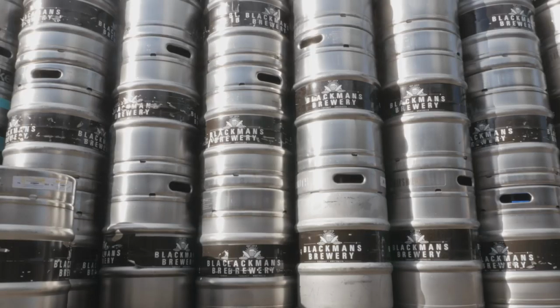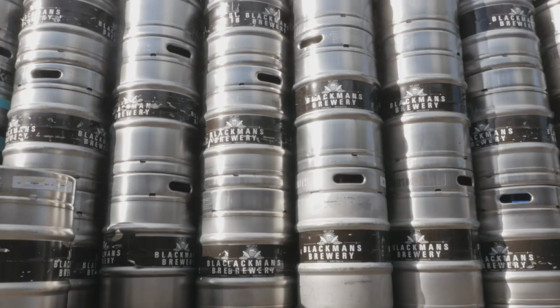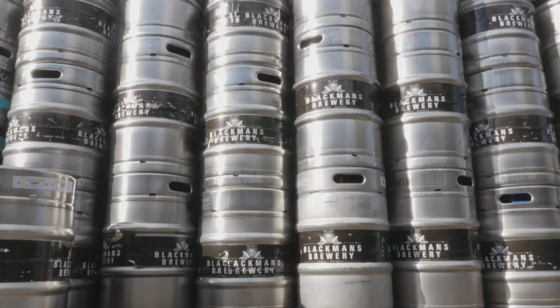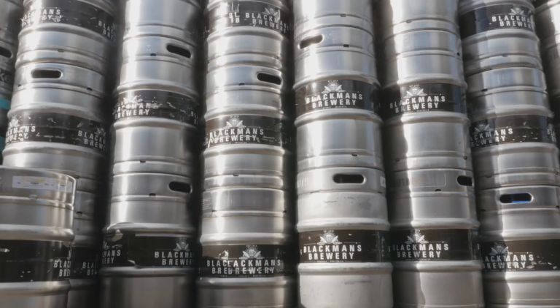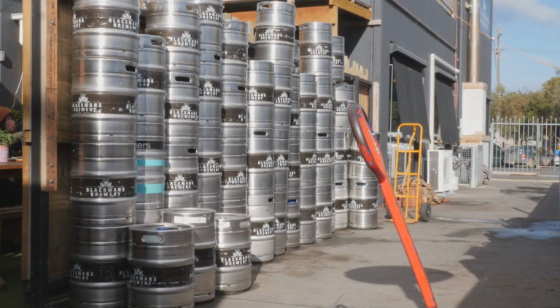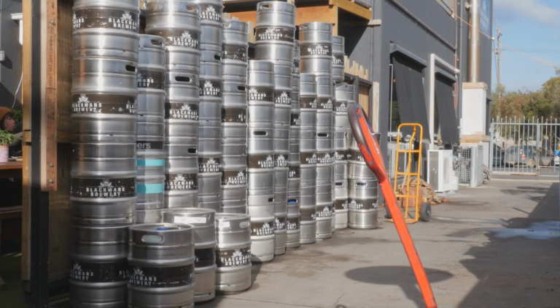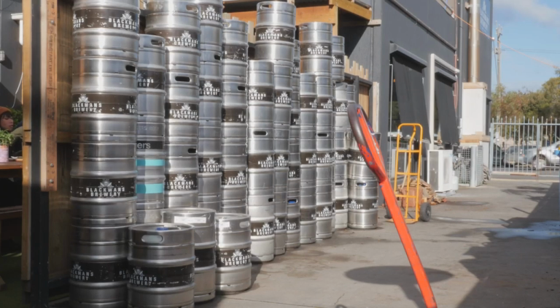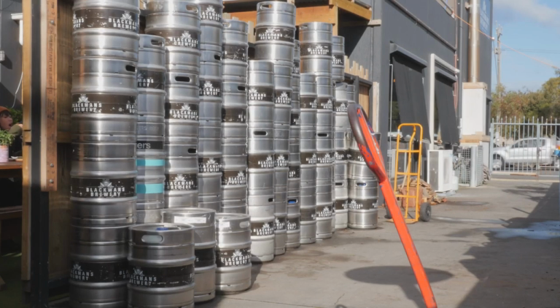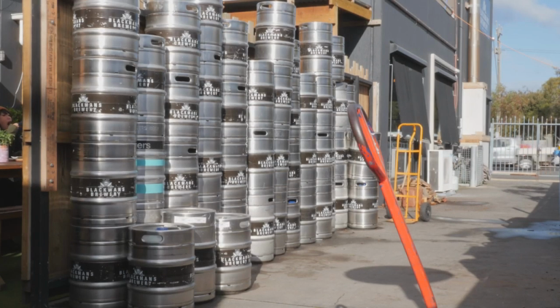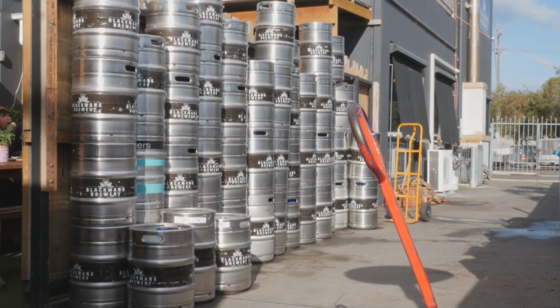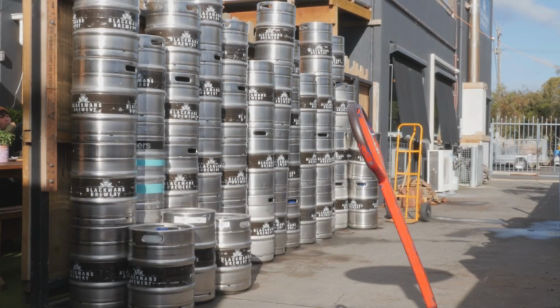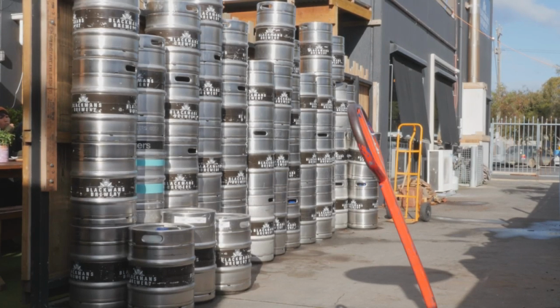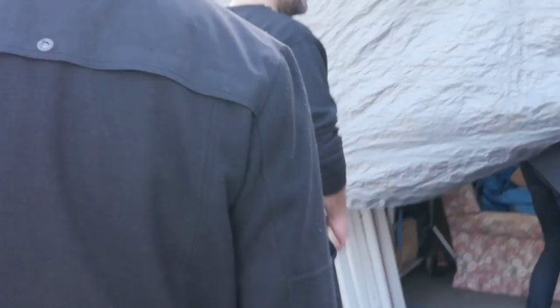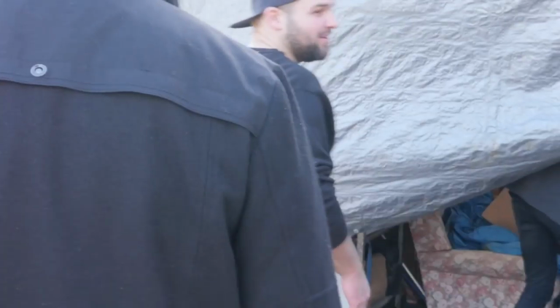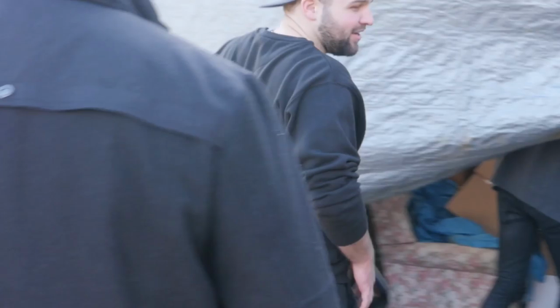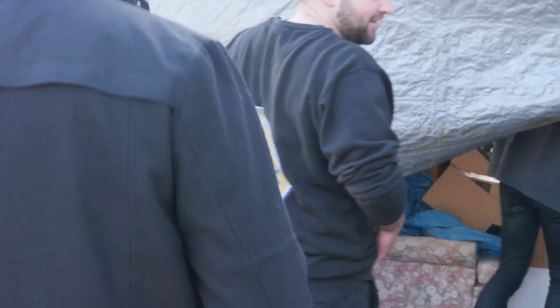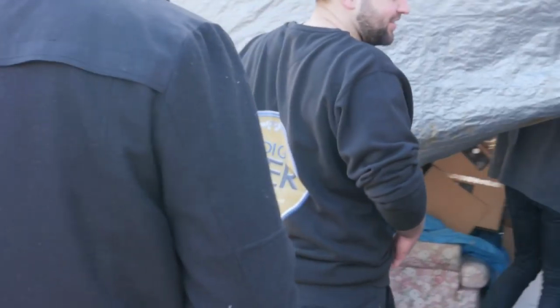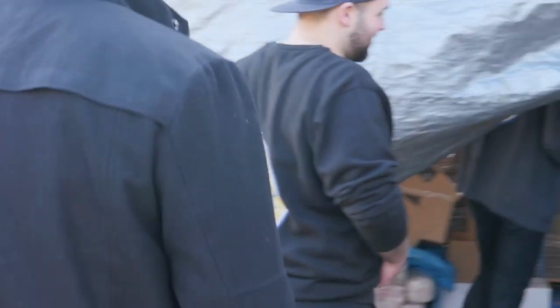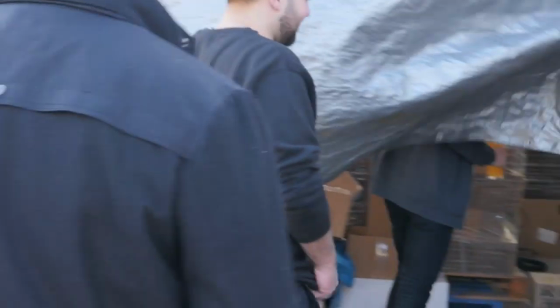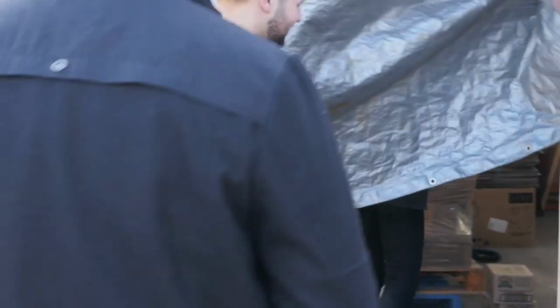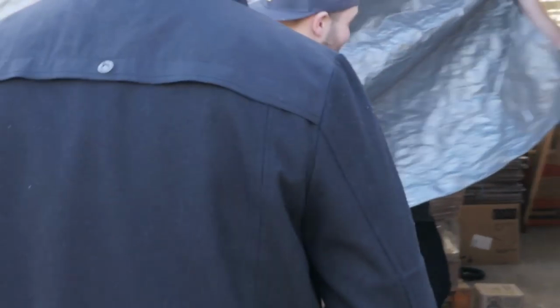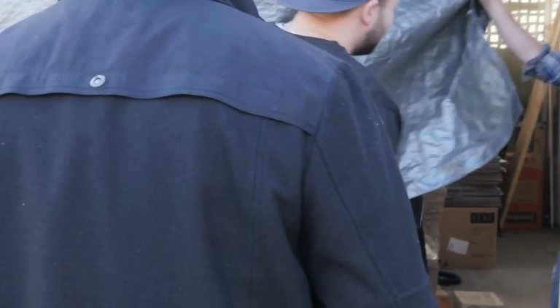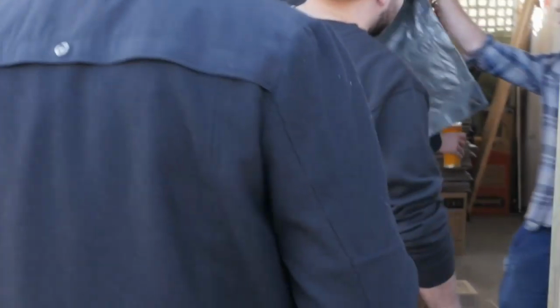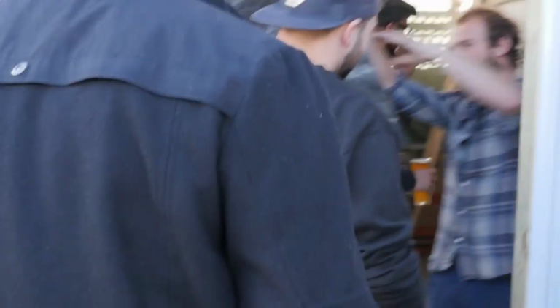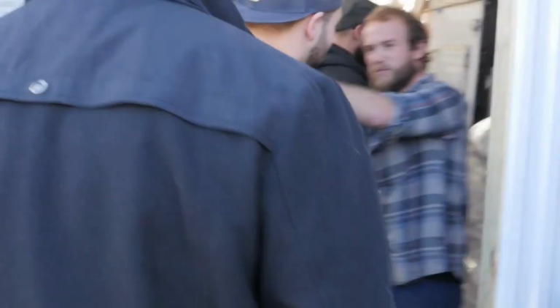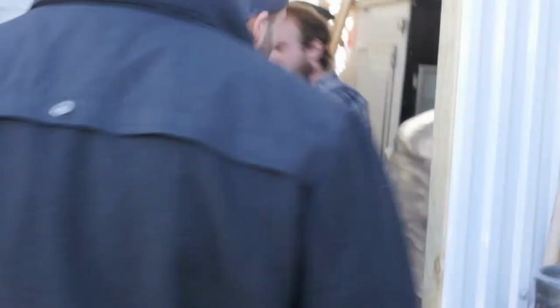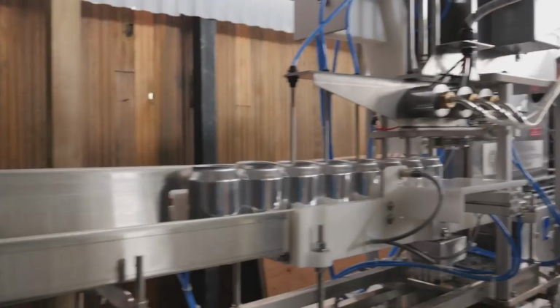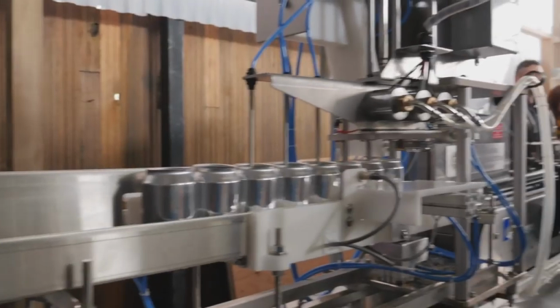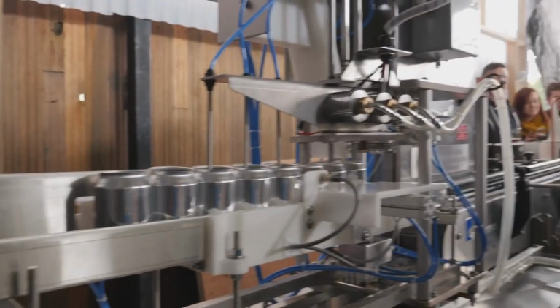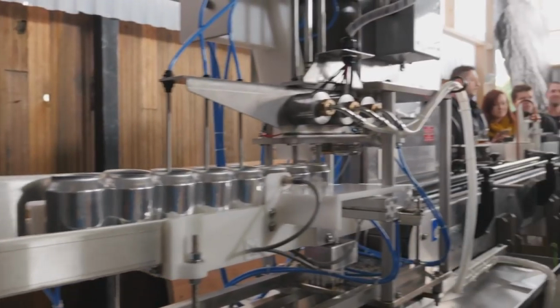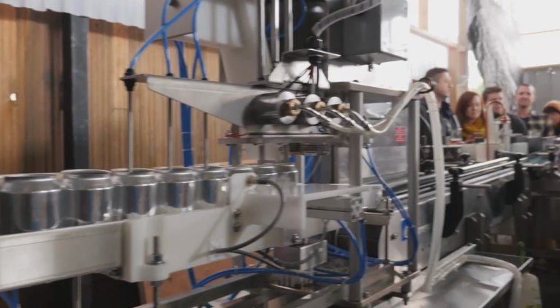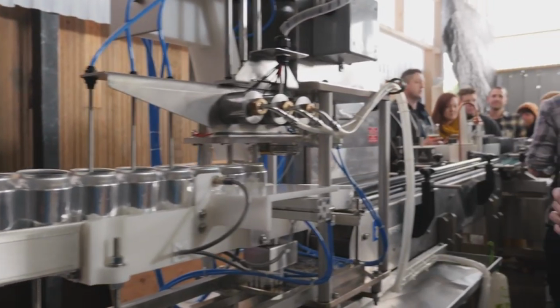After that it gets transferred from the fermenter over to the bright beer tanks, which are those little stubby tanks over there.